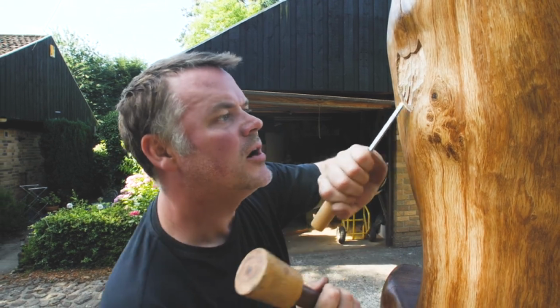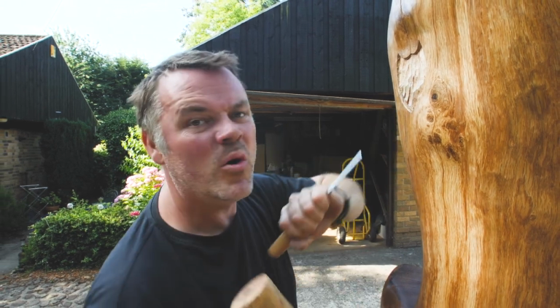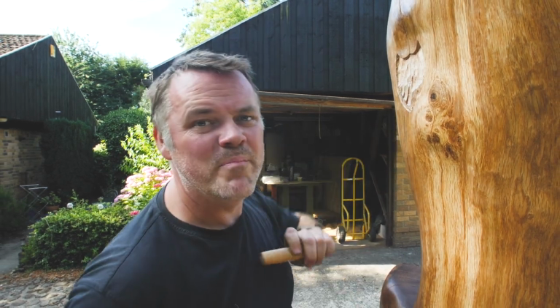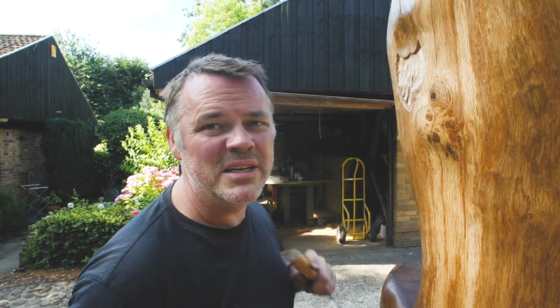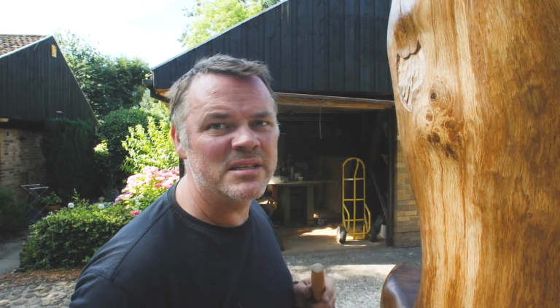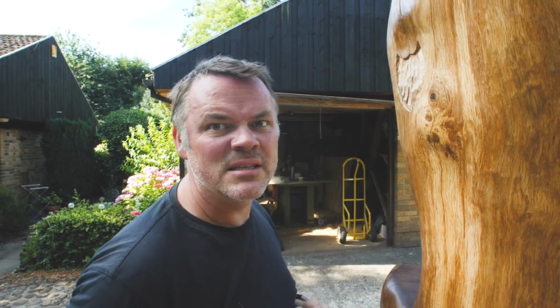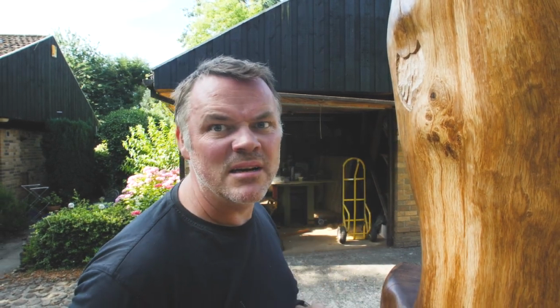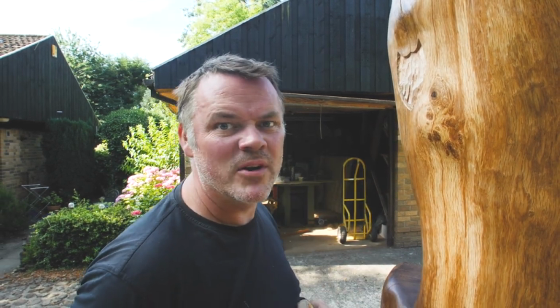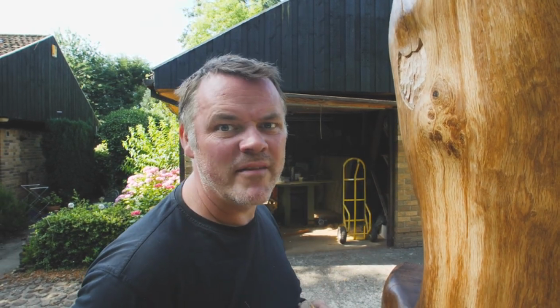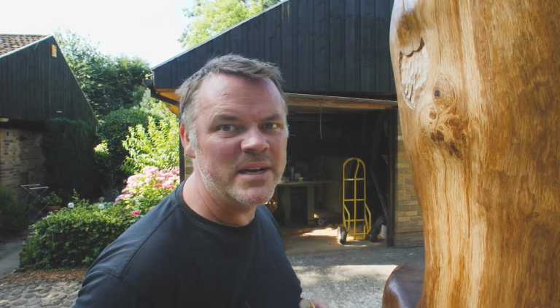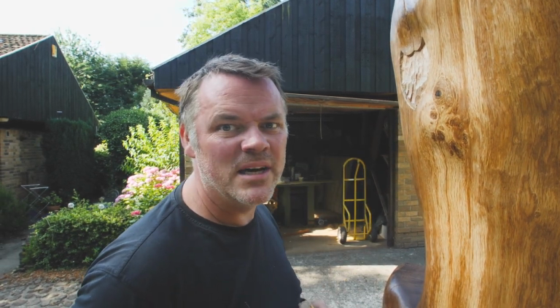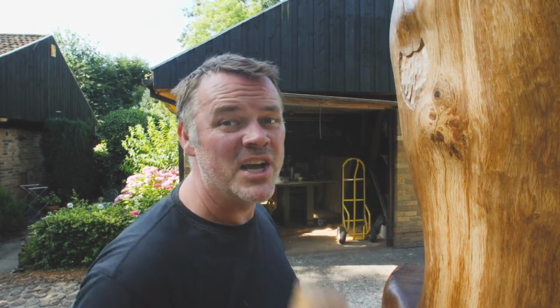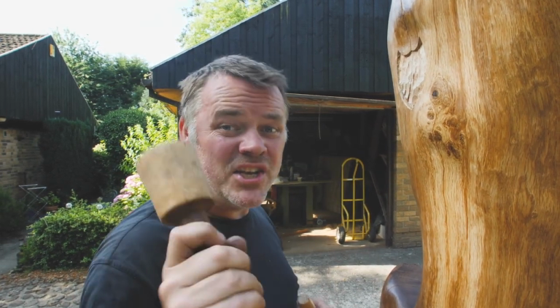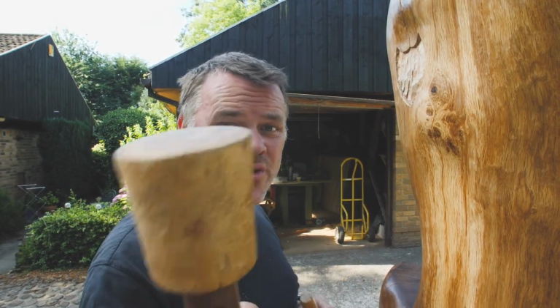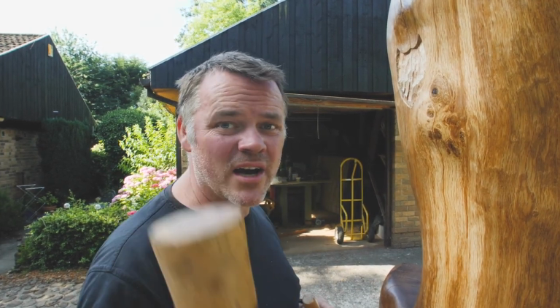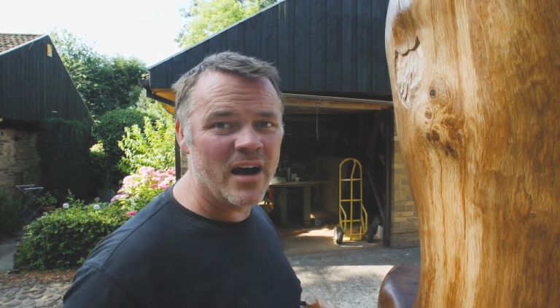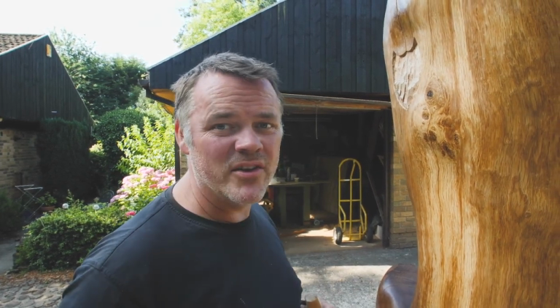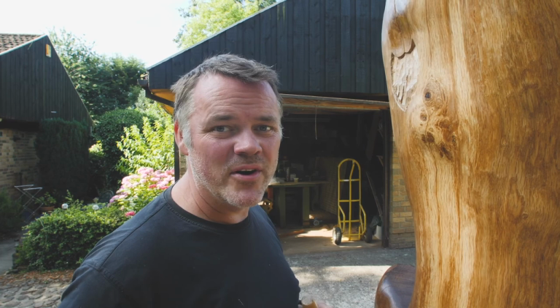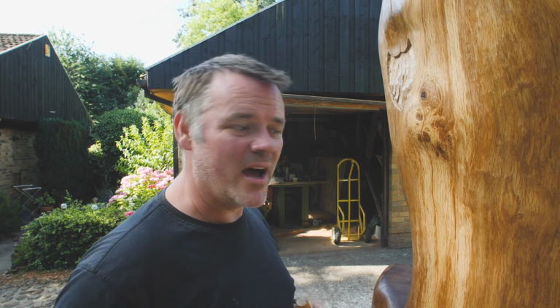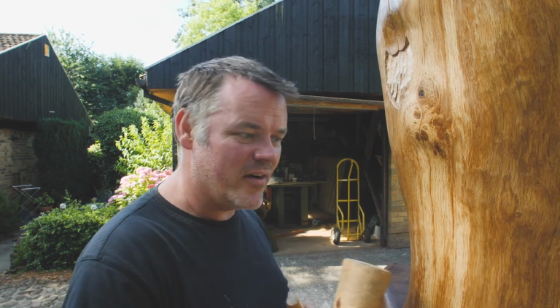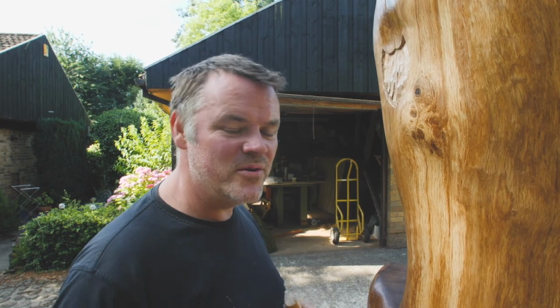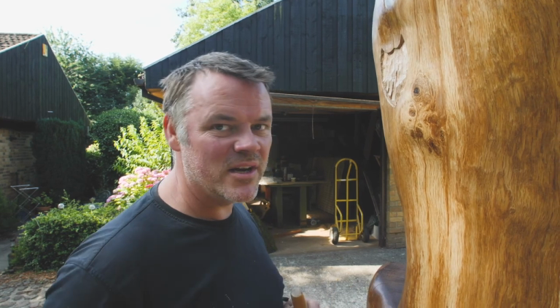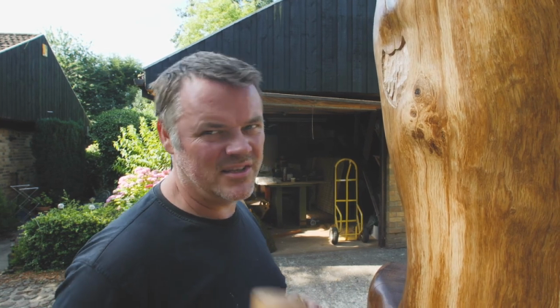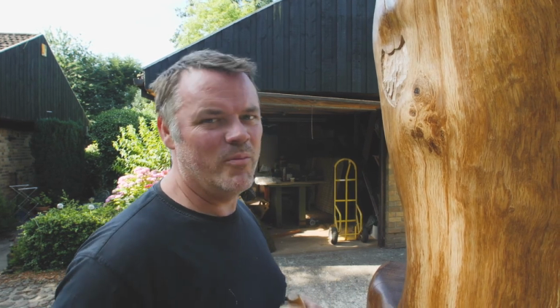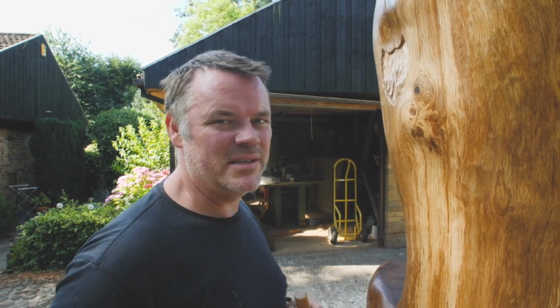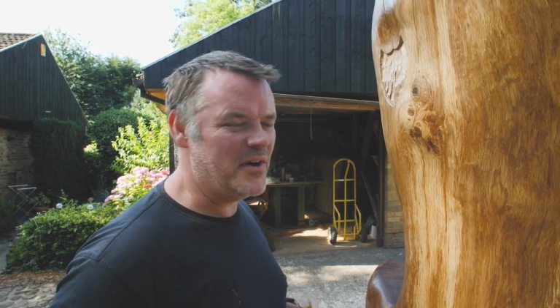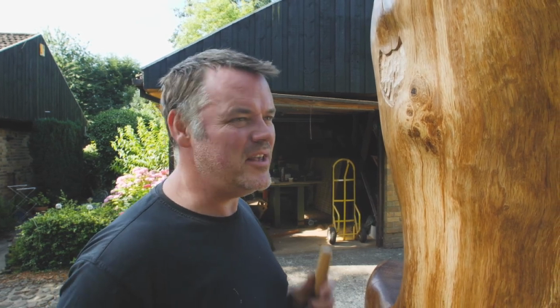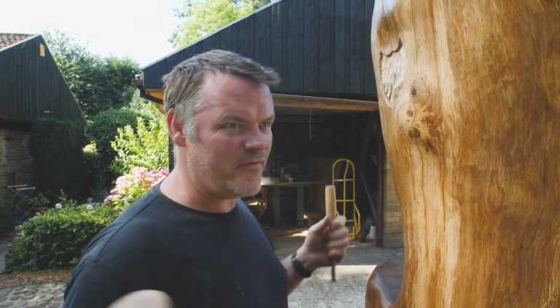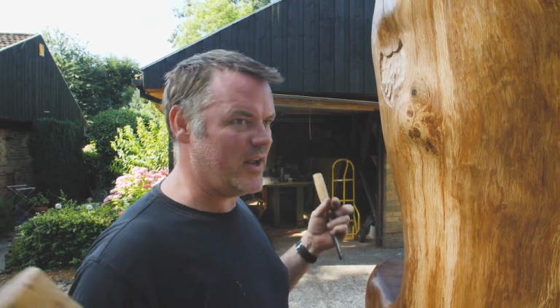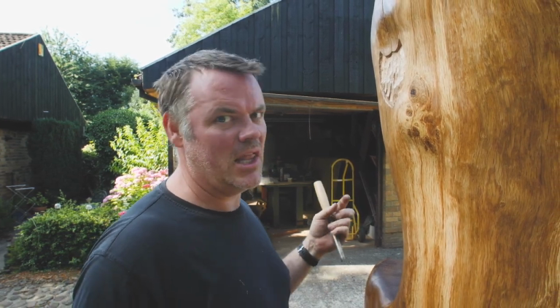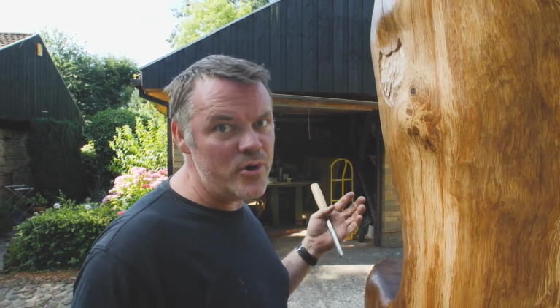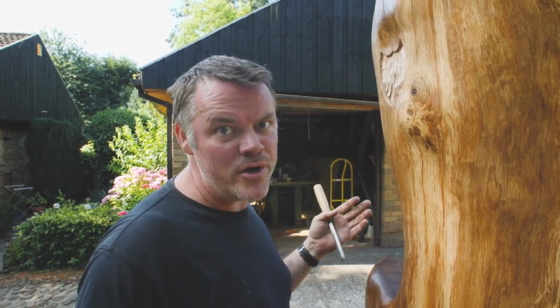All the people who said it could never be done — you can't carve a throne out of oak, a single piece of oak — we've done it!